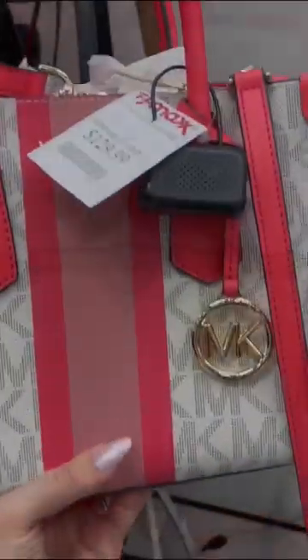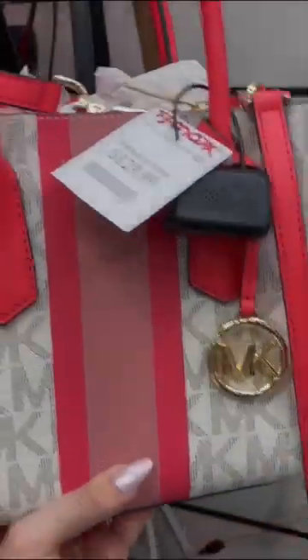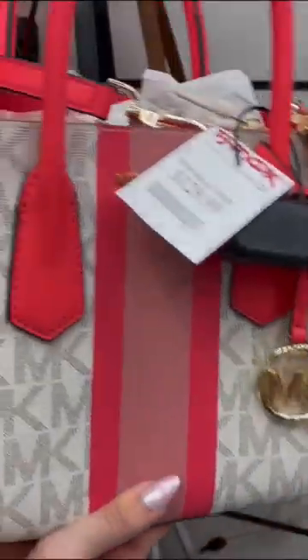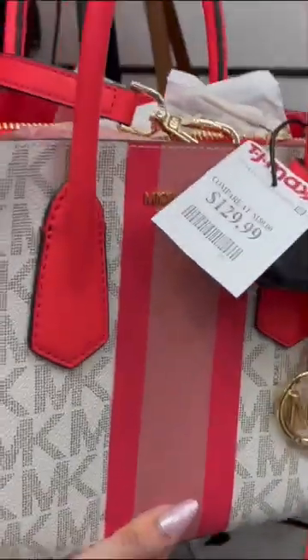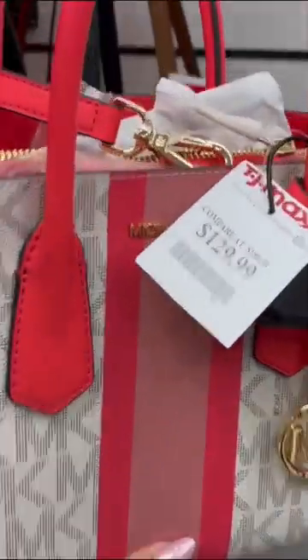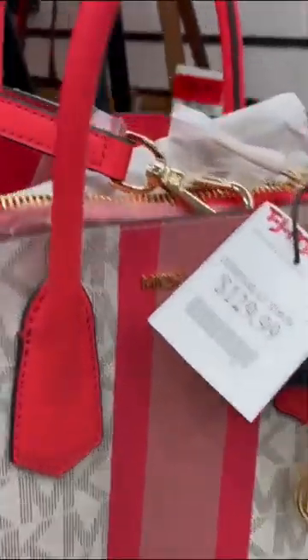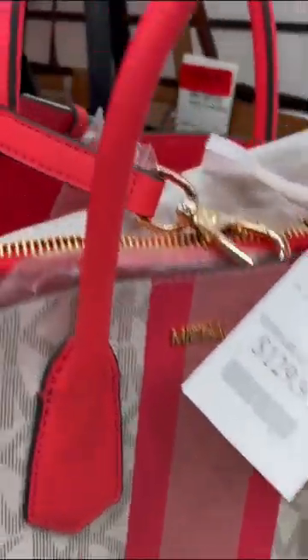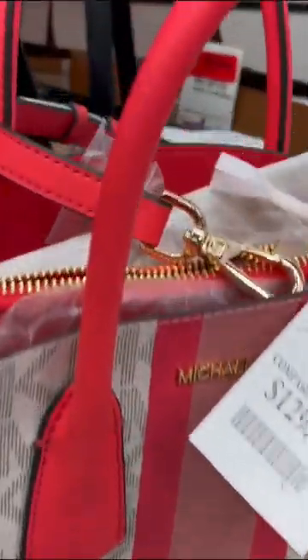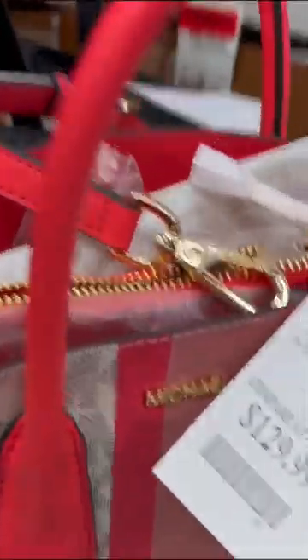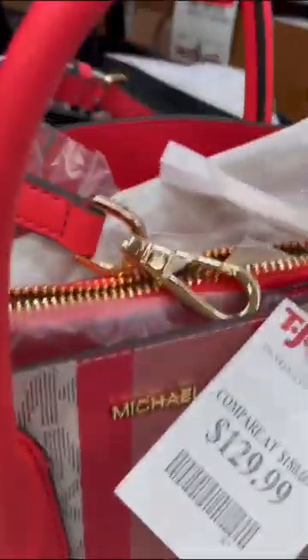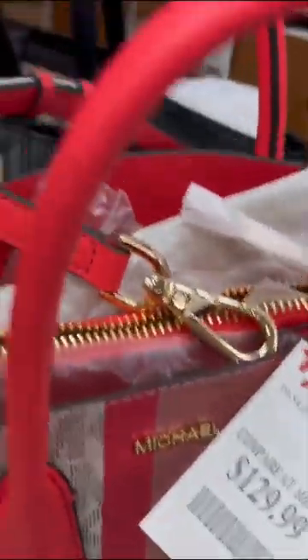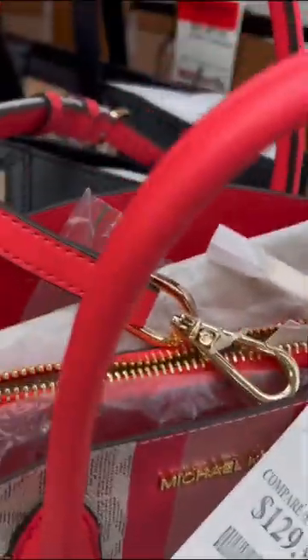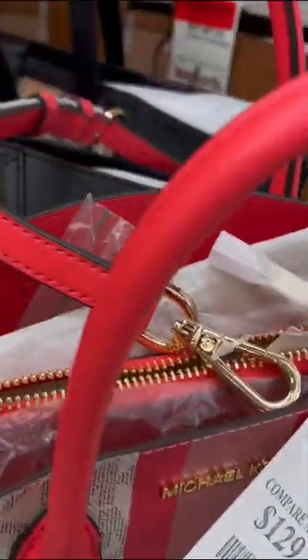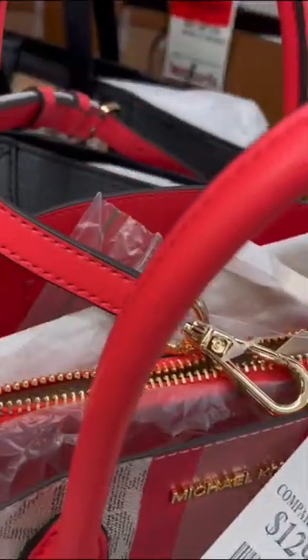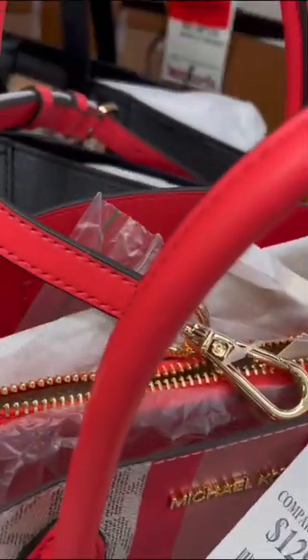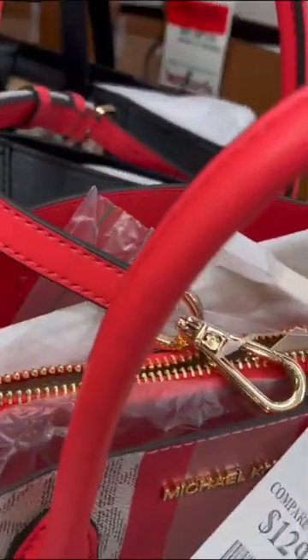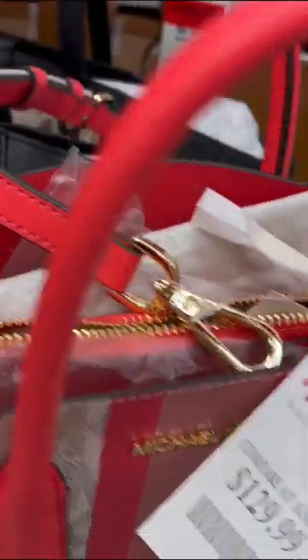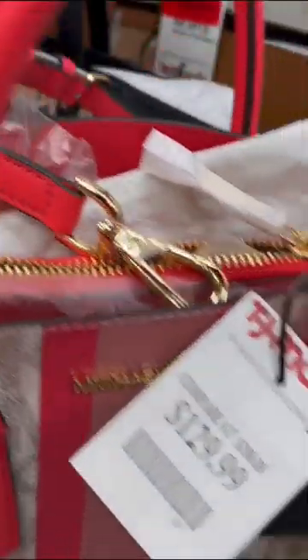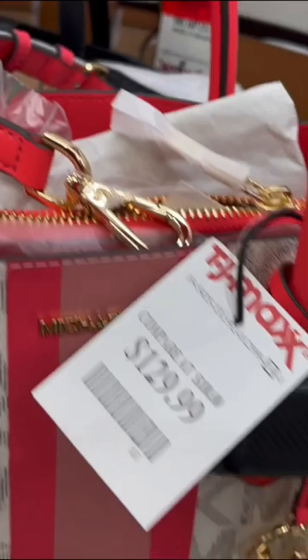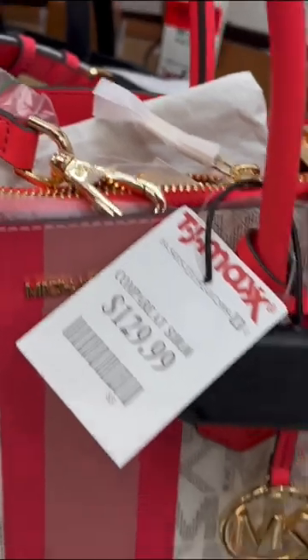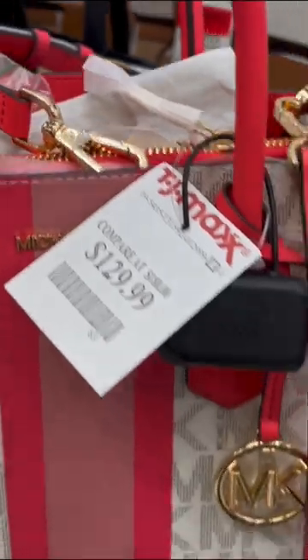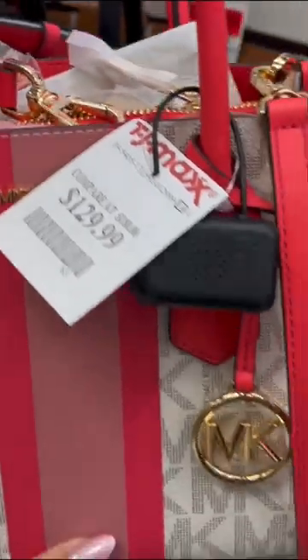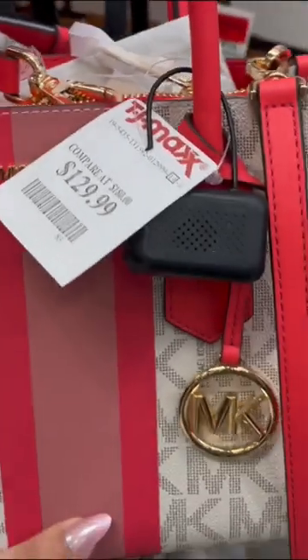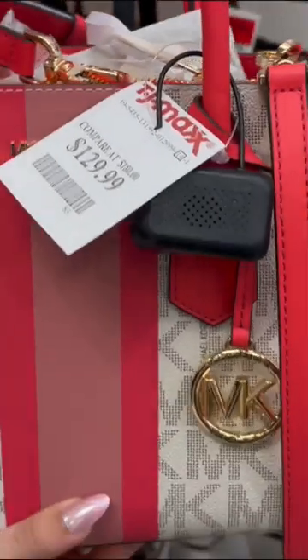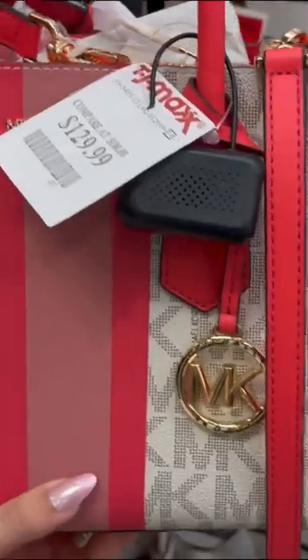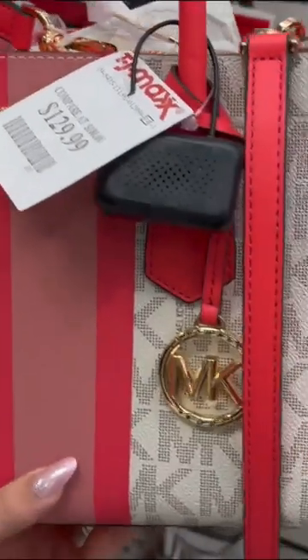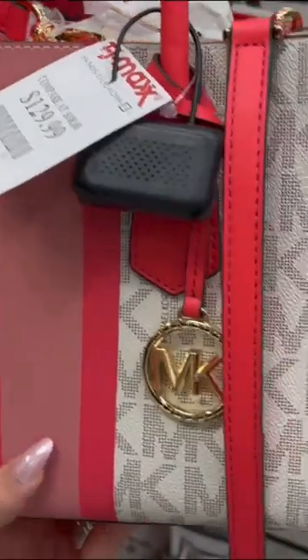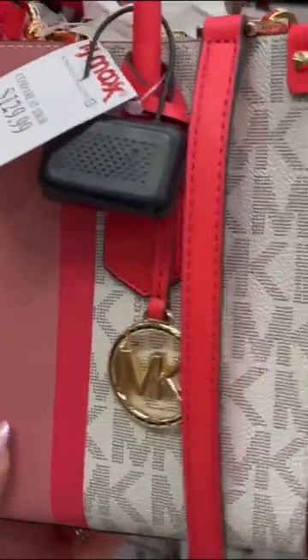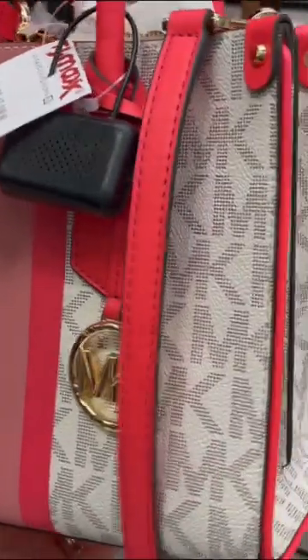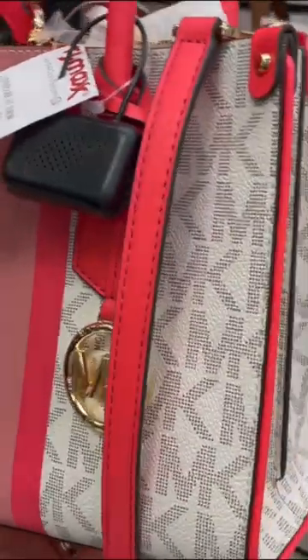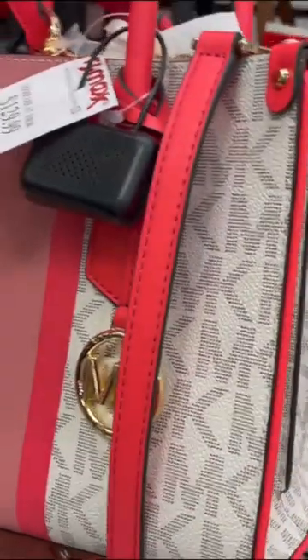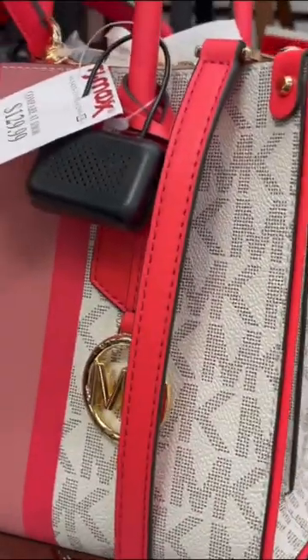This one was my favorite. It's pink — super cute for springtime. It was $129.